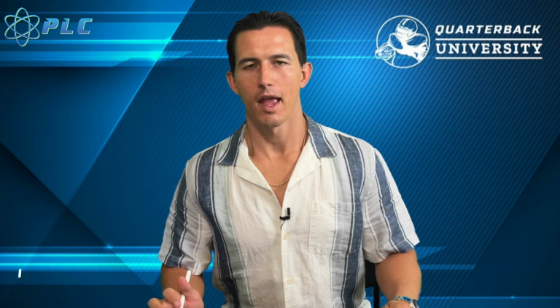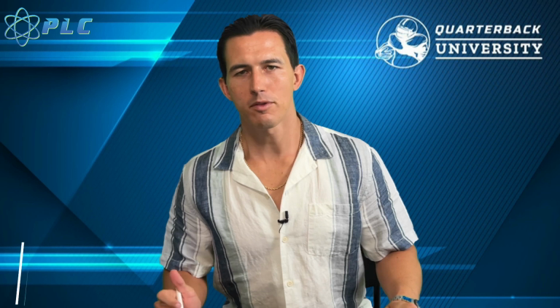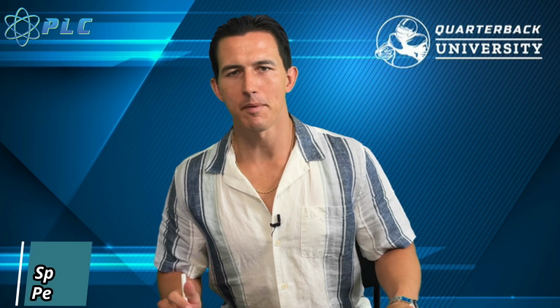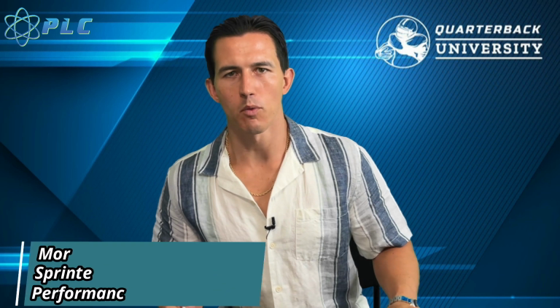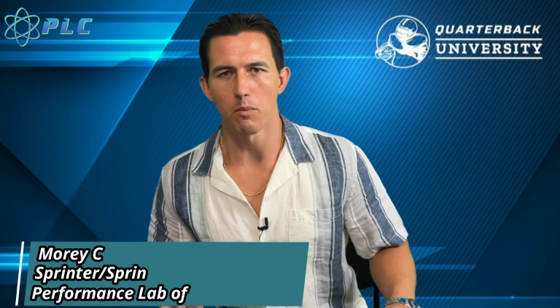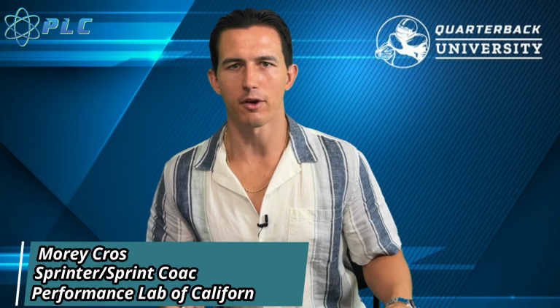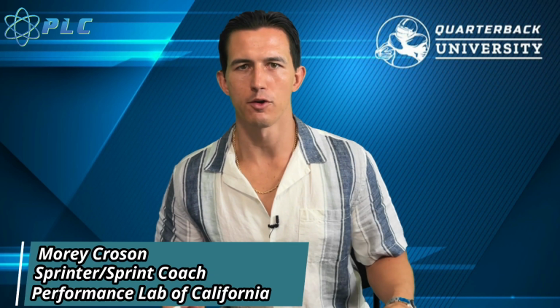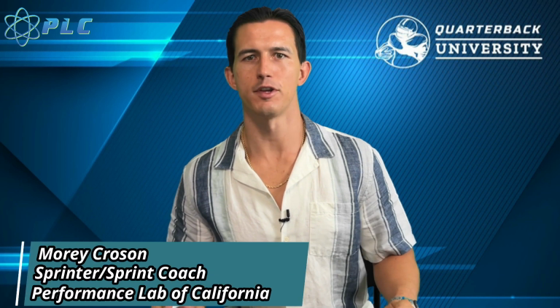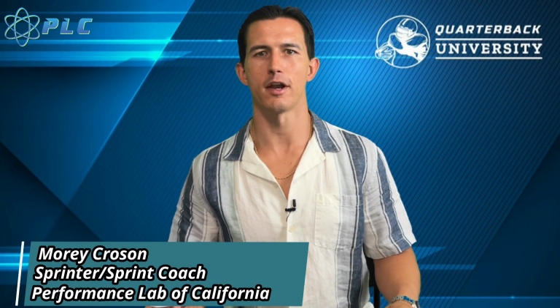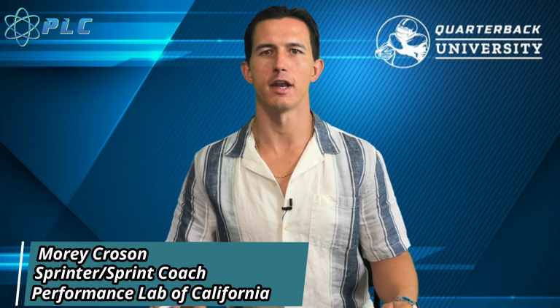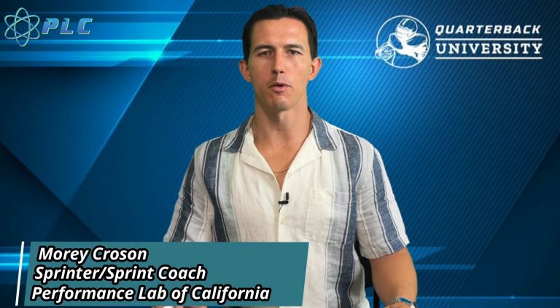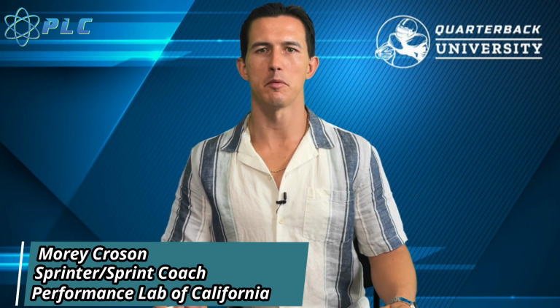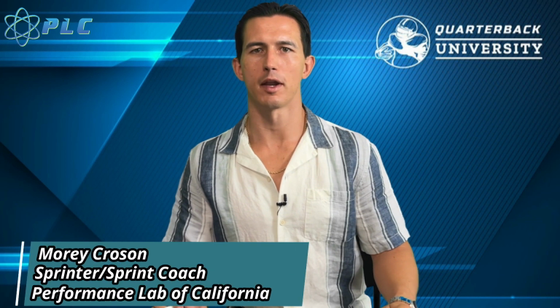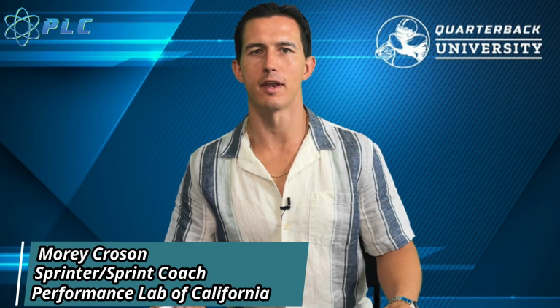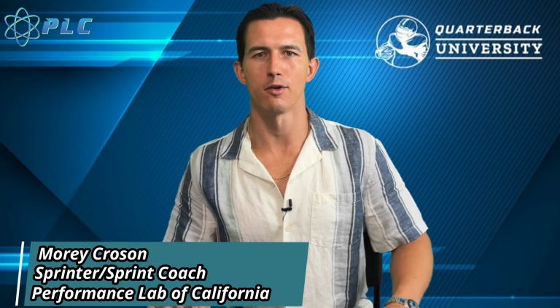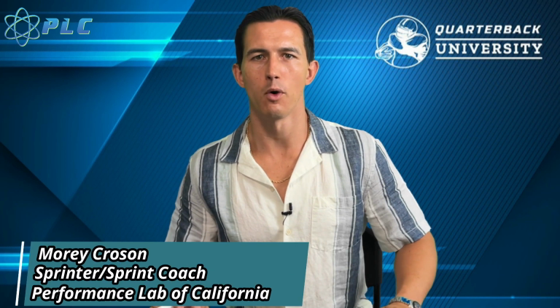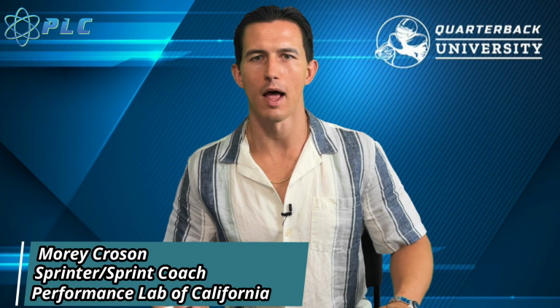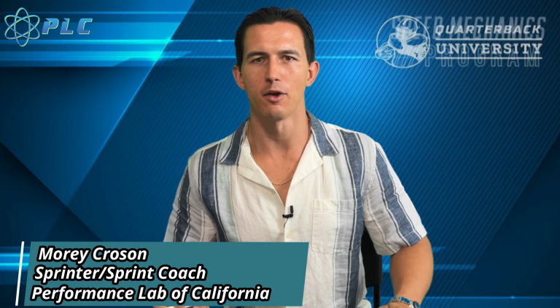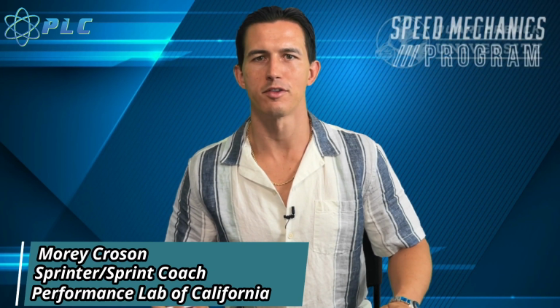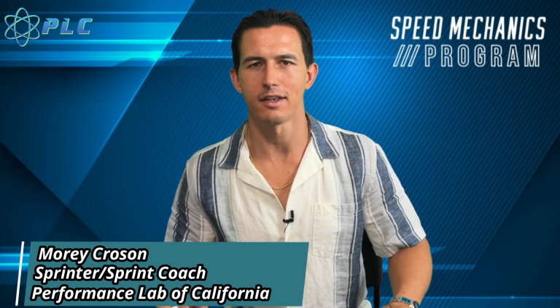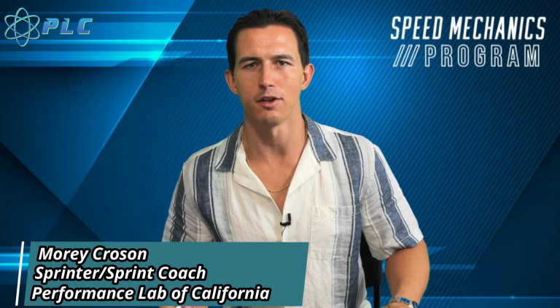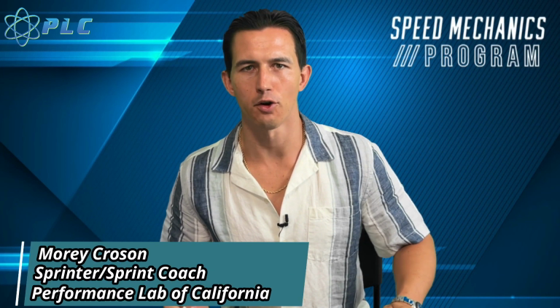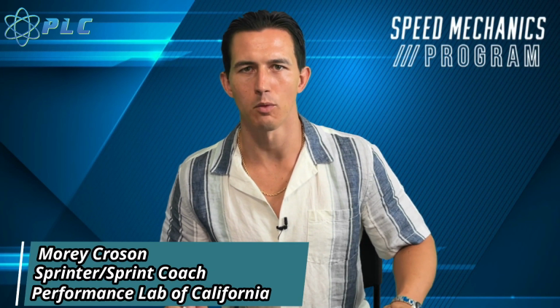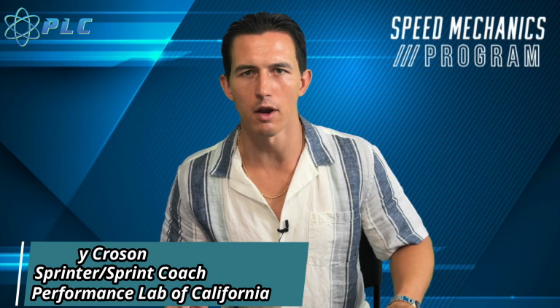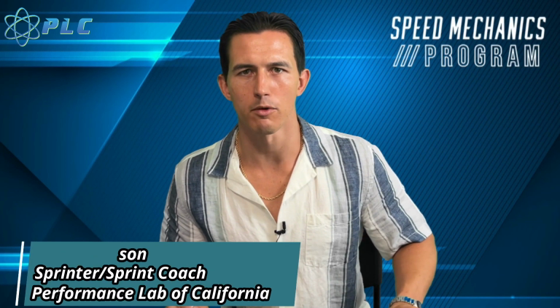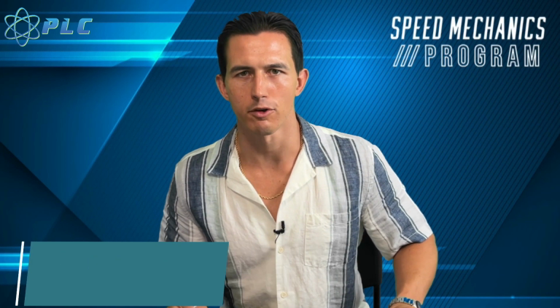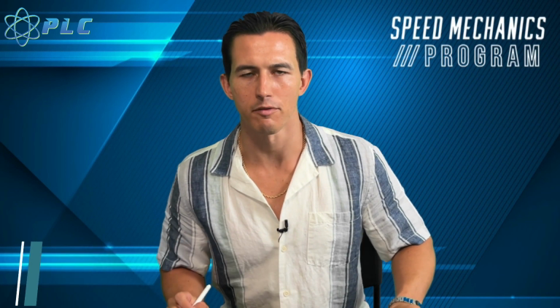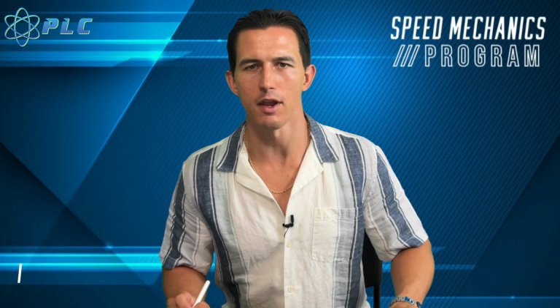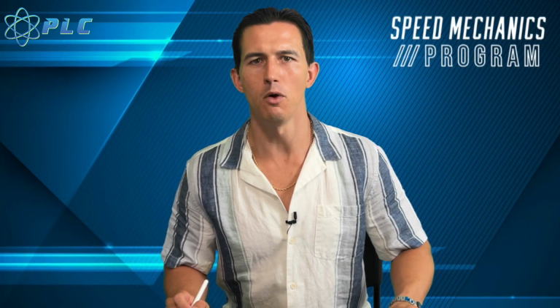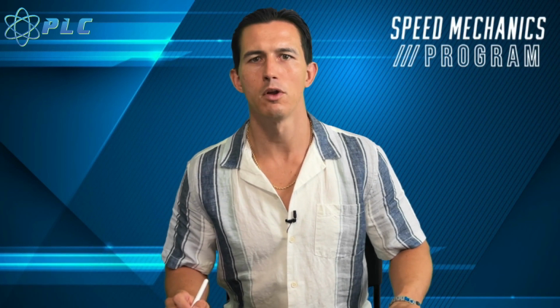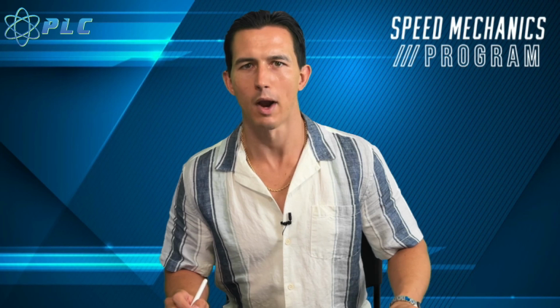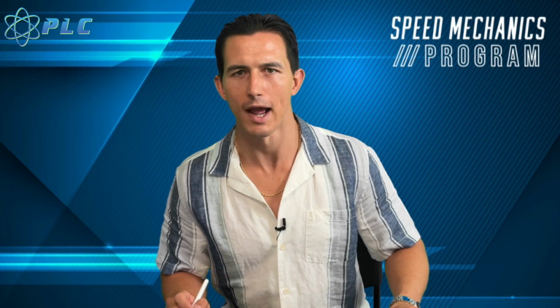Hey, what's up everyone, Morty Croson here, and today we're going to be breaking down Noah Lyles' 19.31, and we're going to start the video right now.